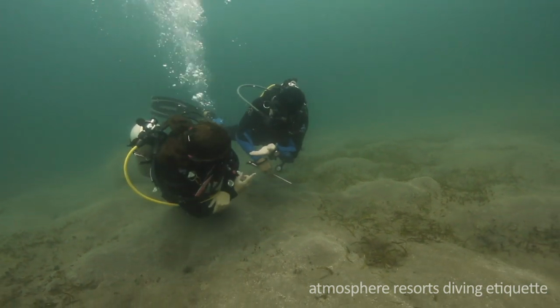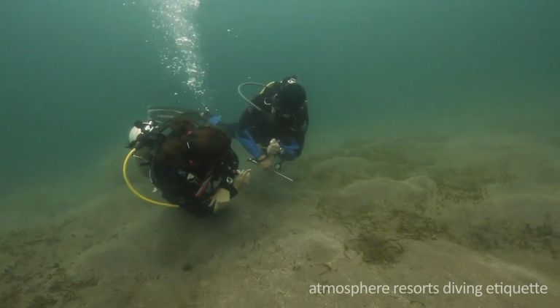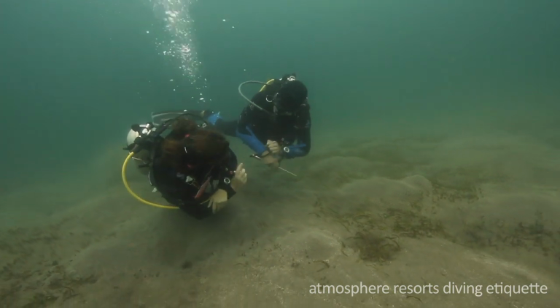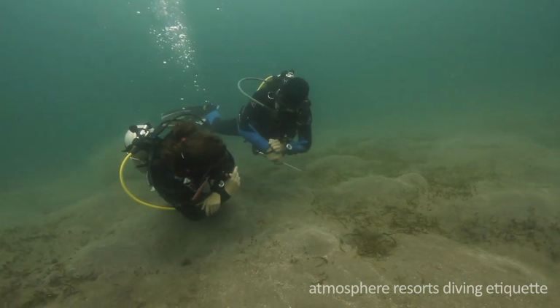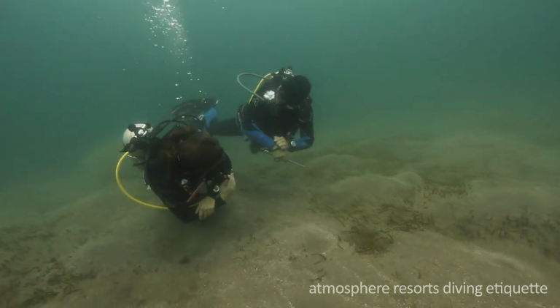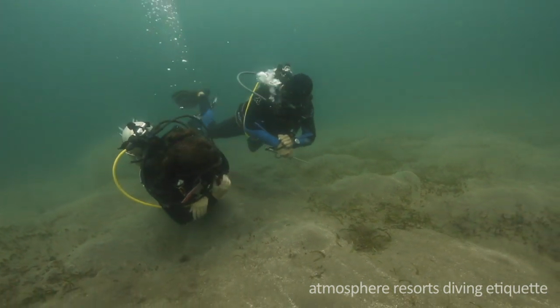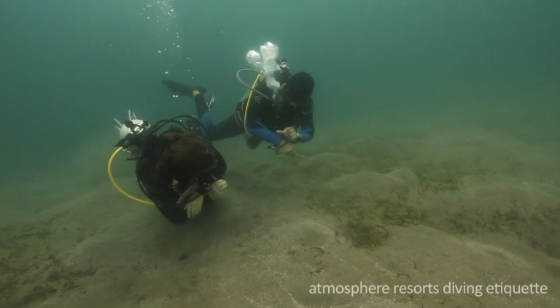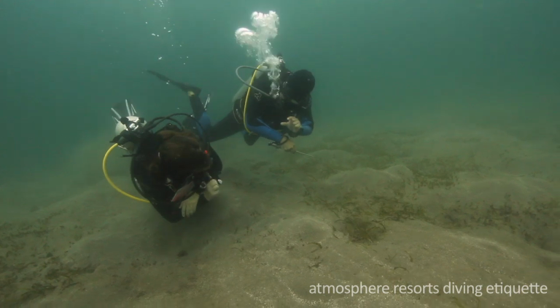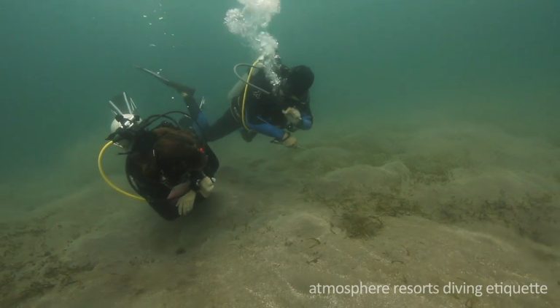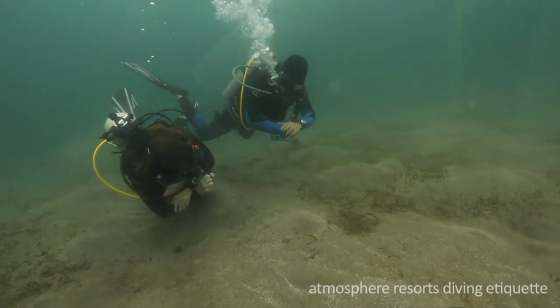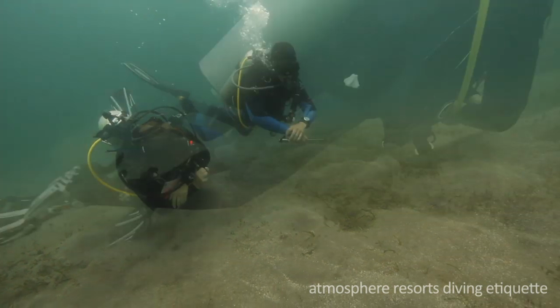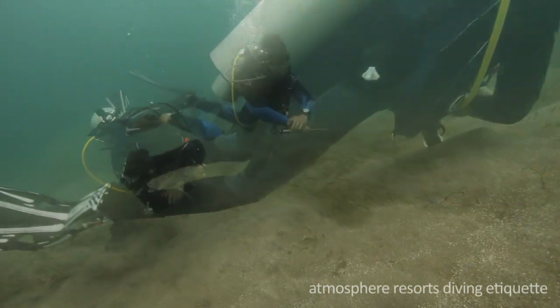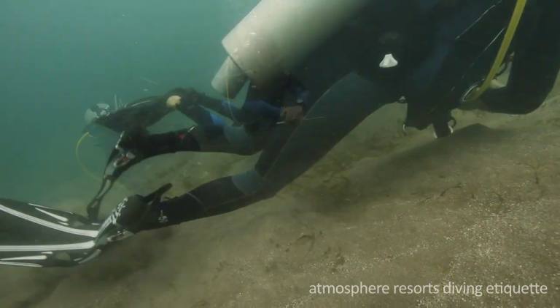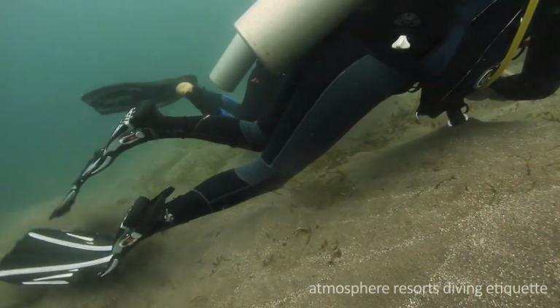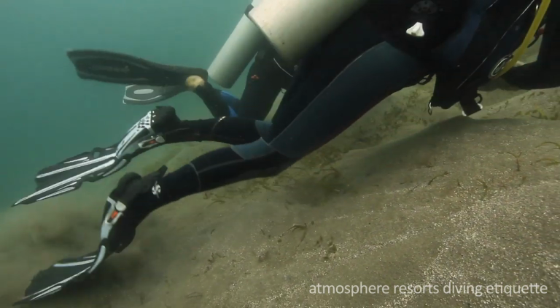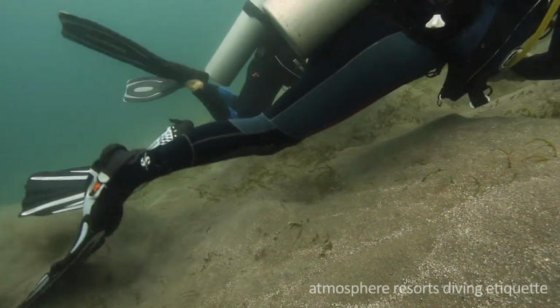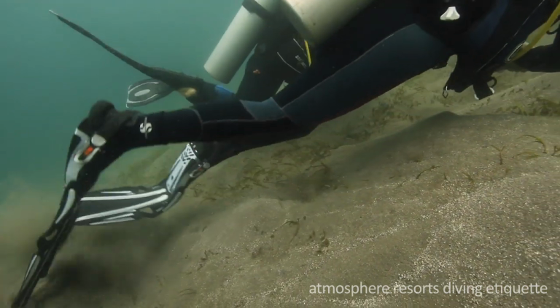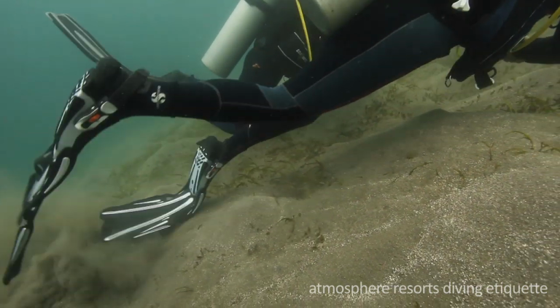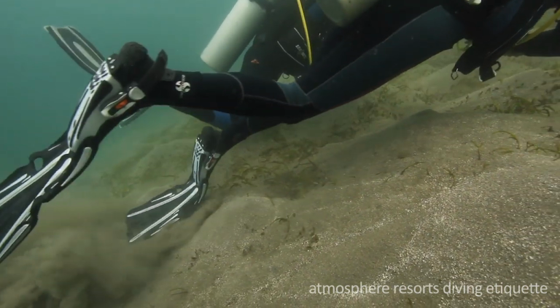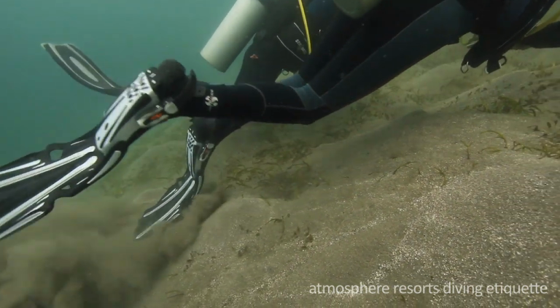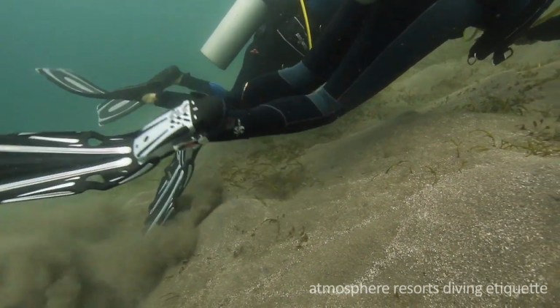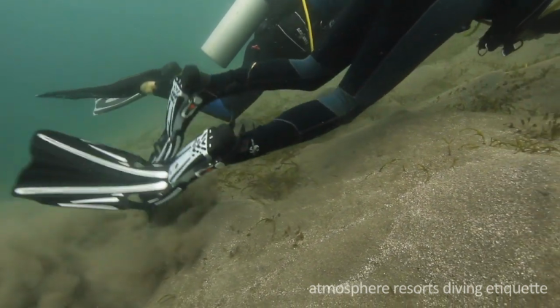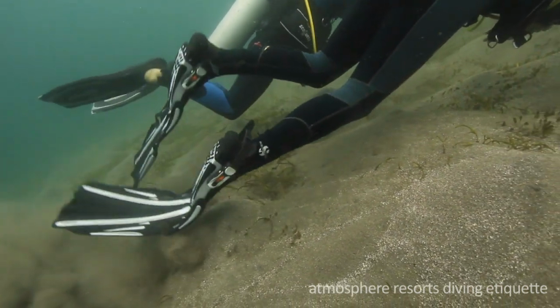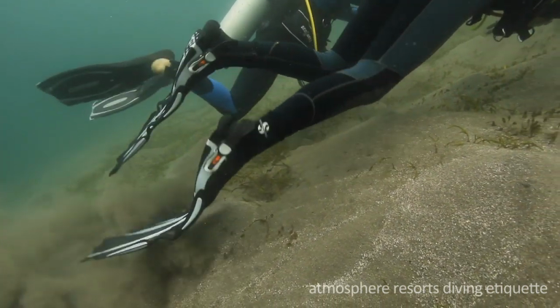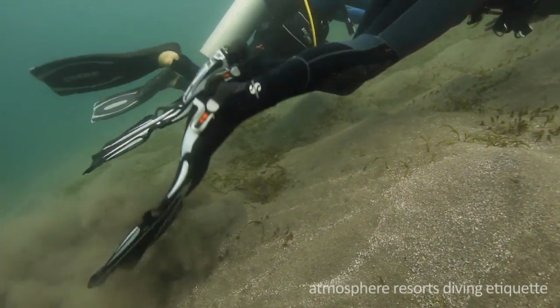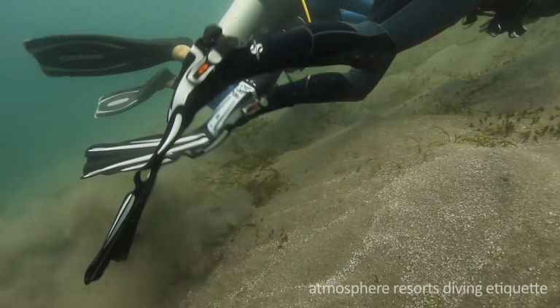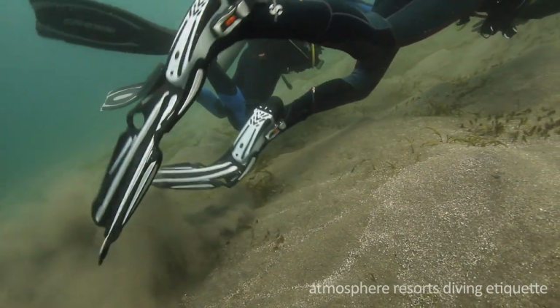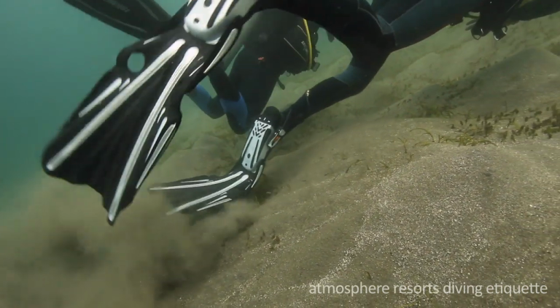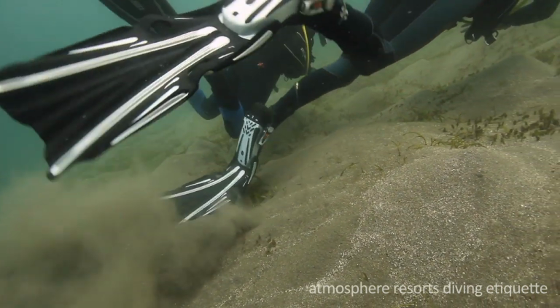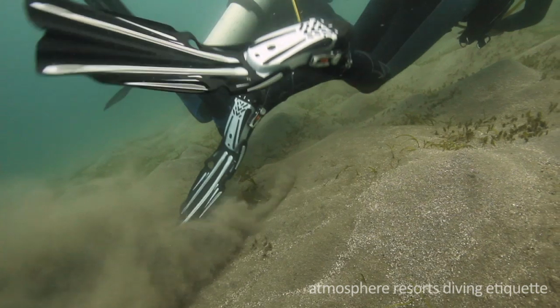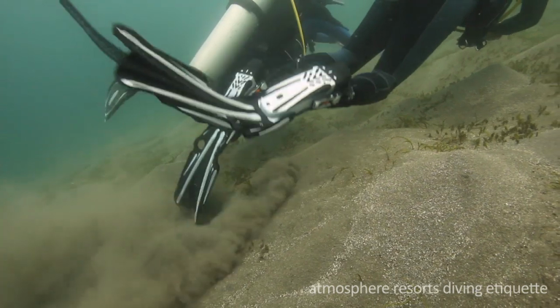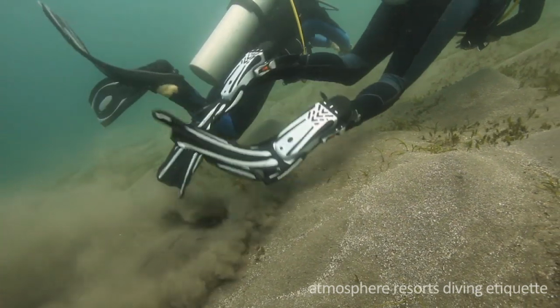Our instructors are here to help you. You can talk to them about your buoyancy issues, so on your next dive you won't create a hurricane of sand.